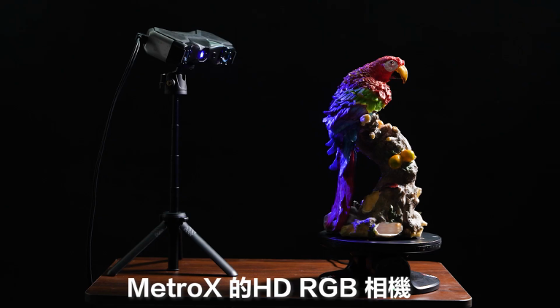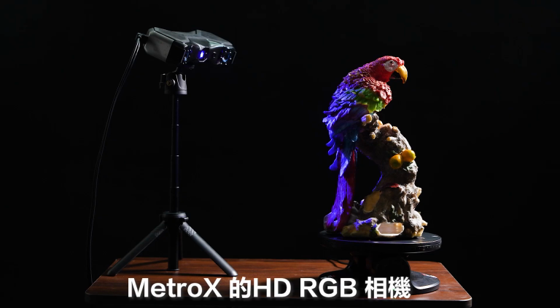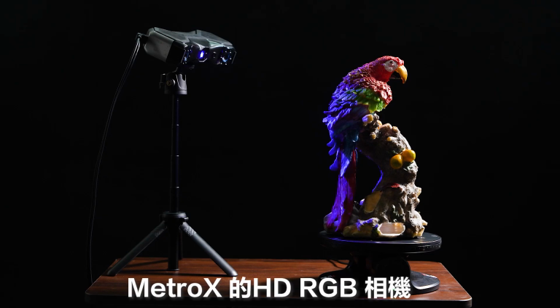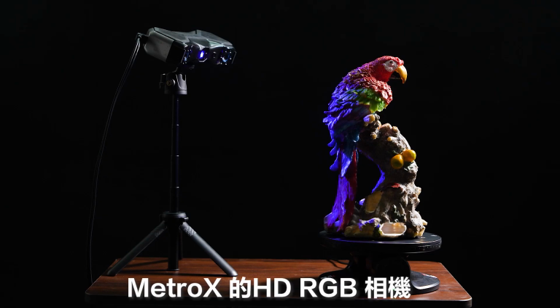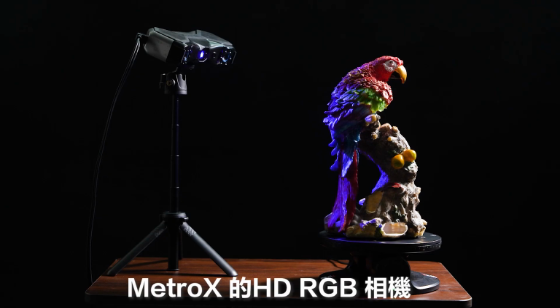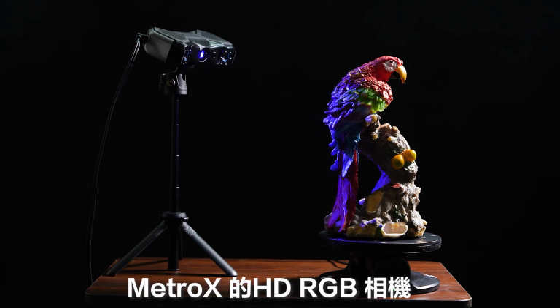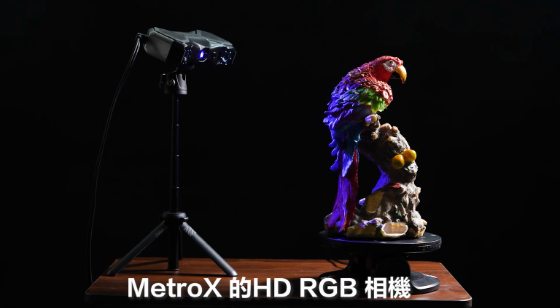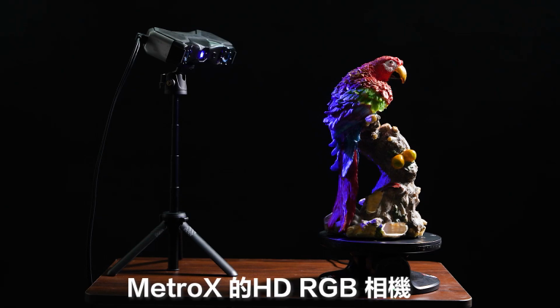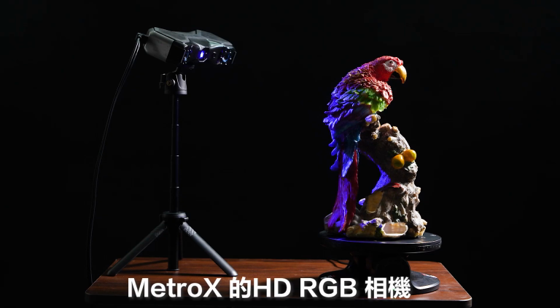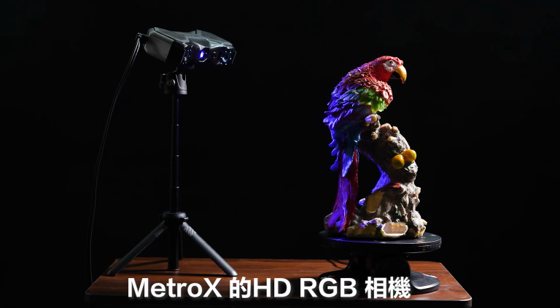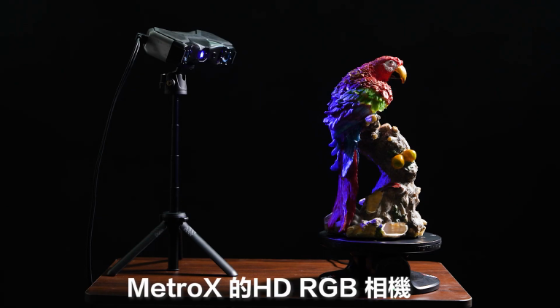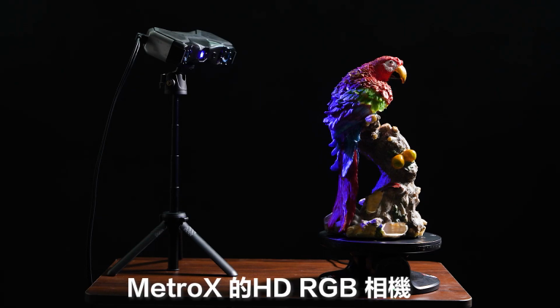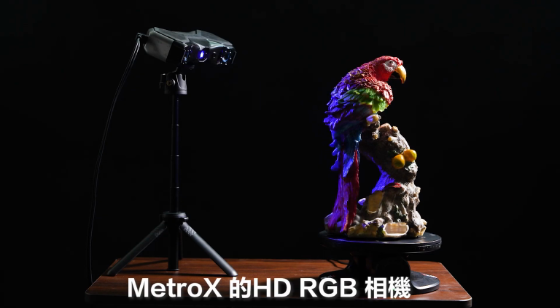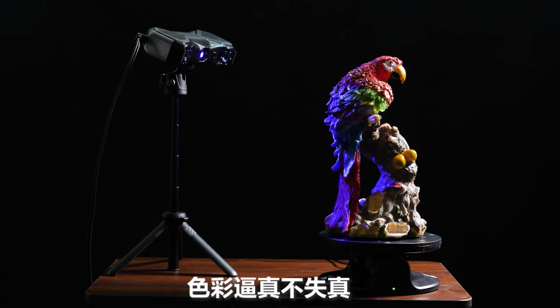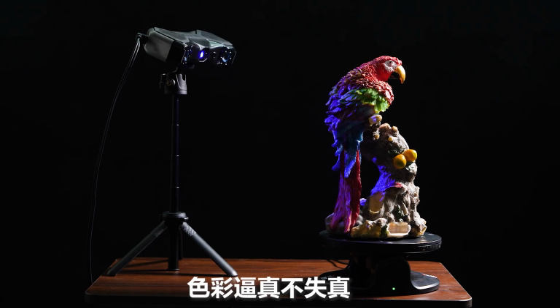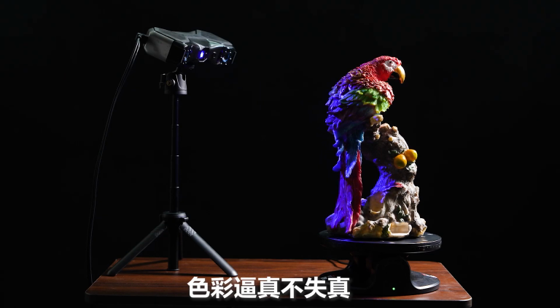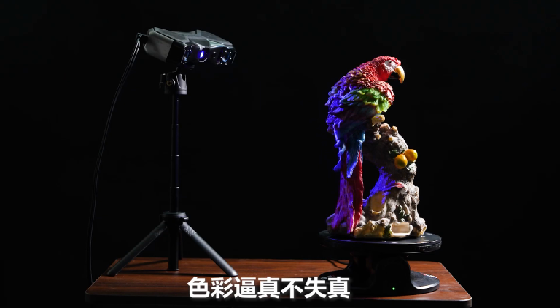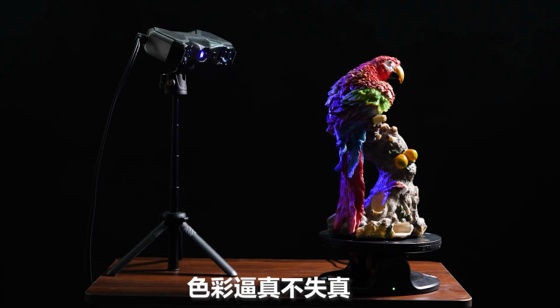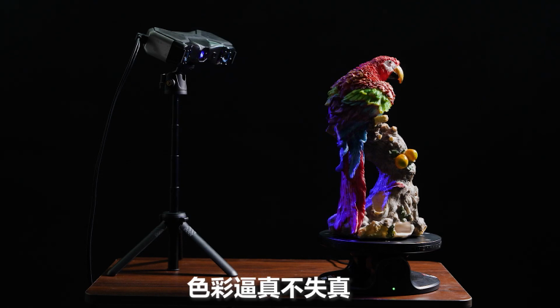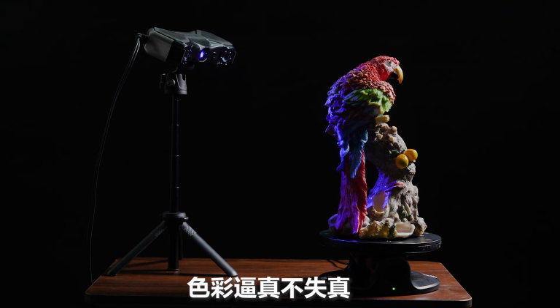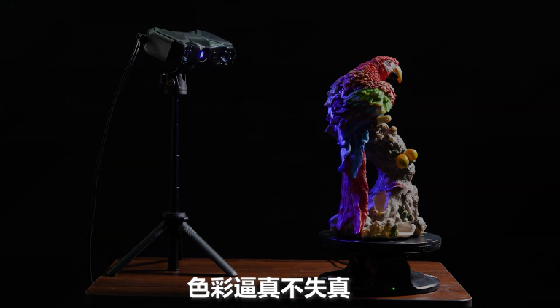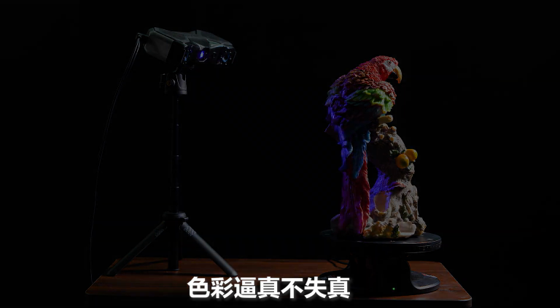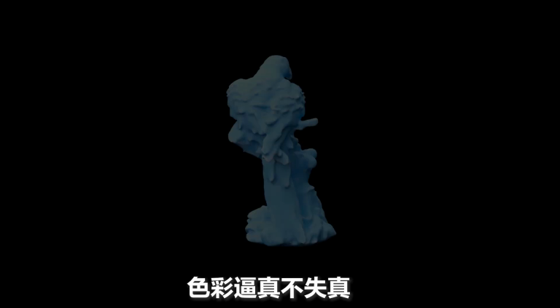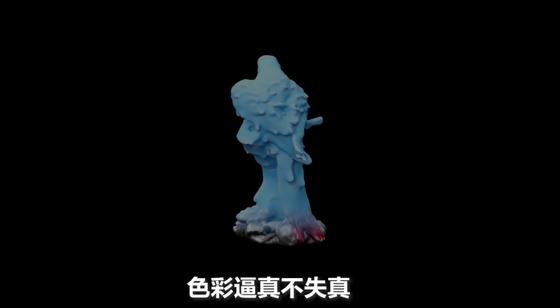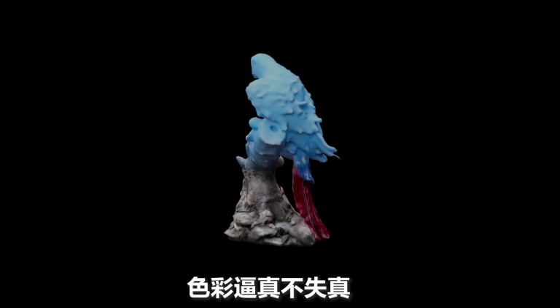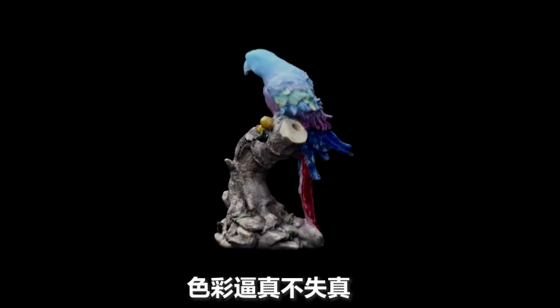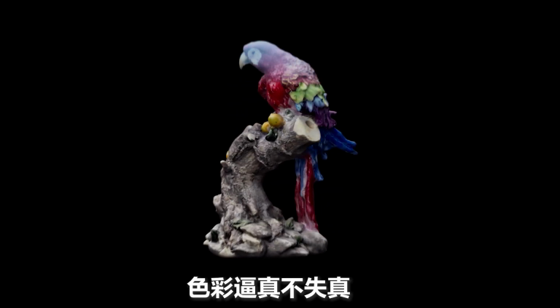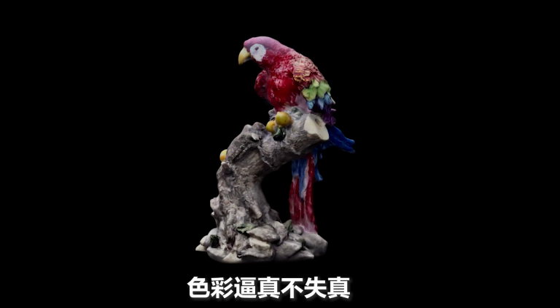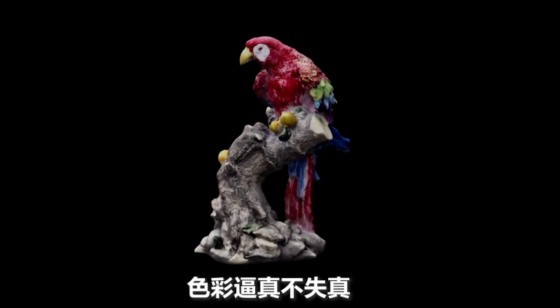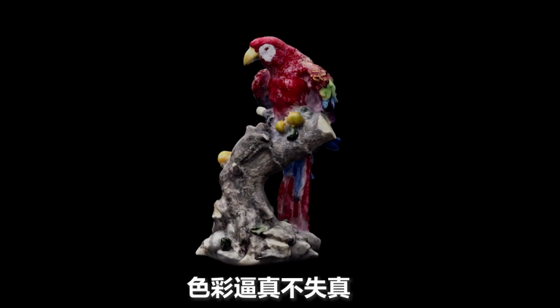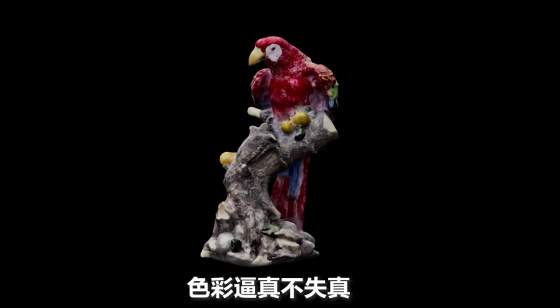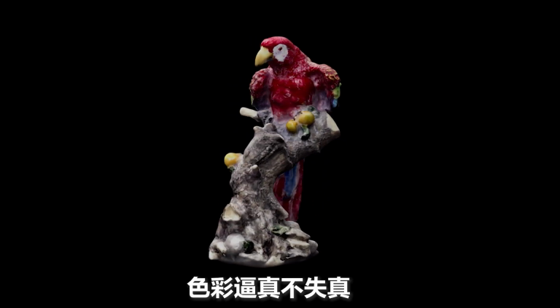Bring your scans to life with full color capture using Metrox's HDR GV camera.